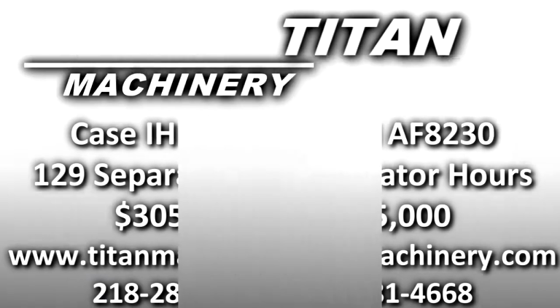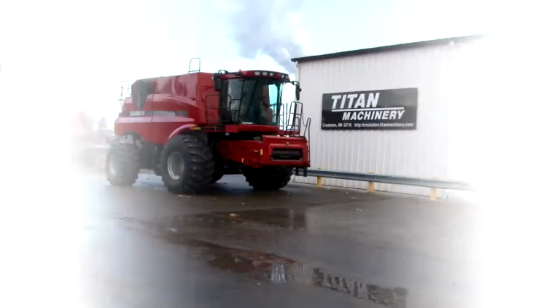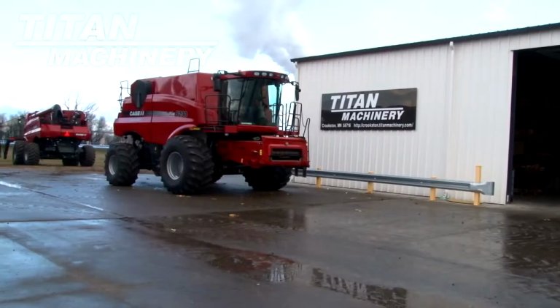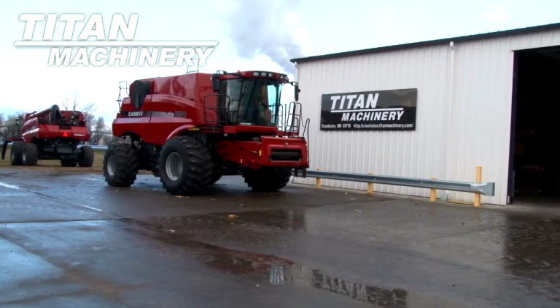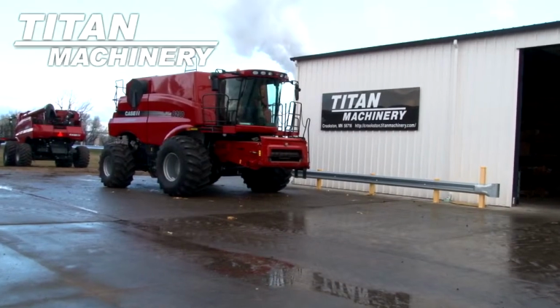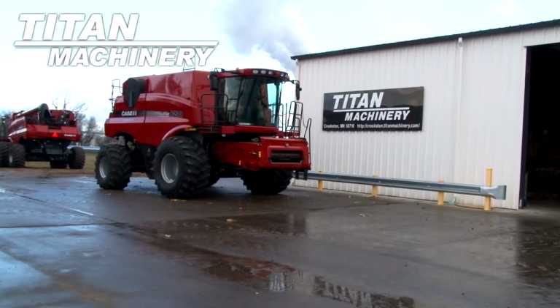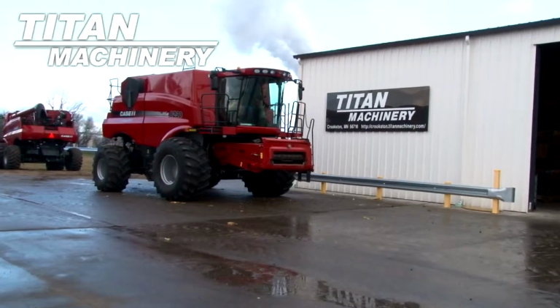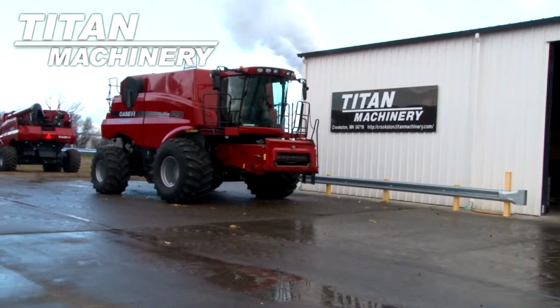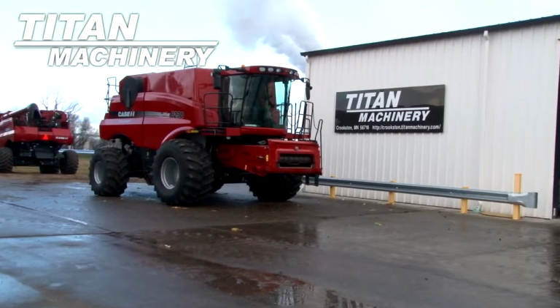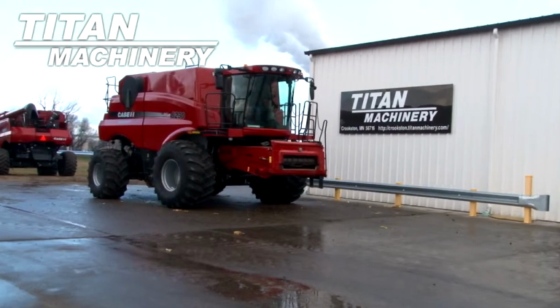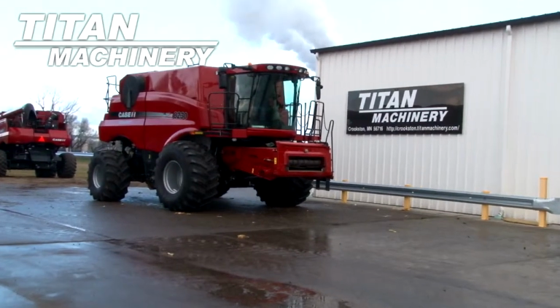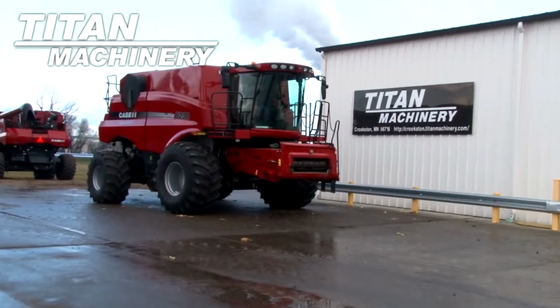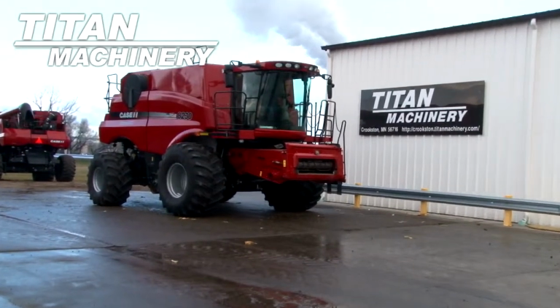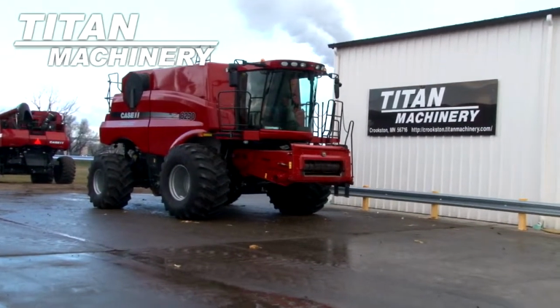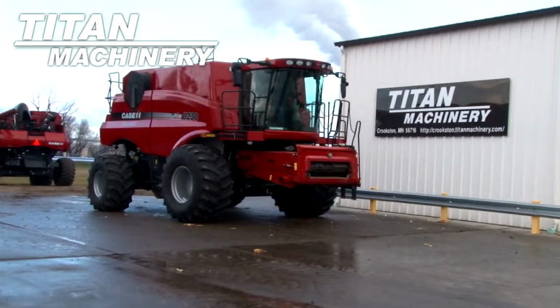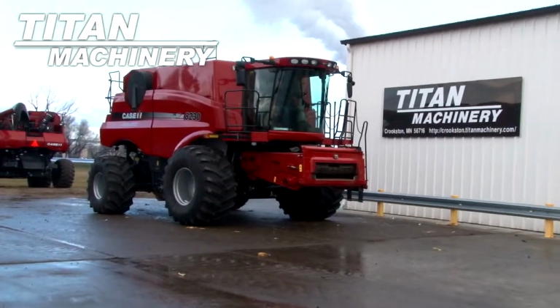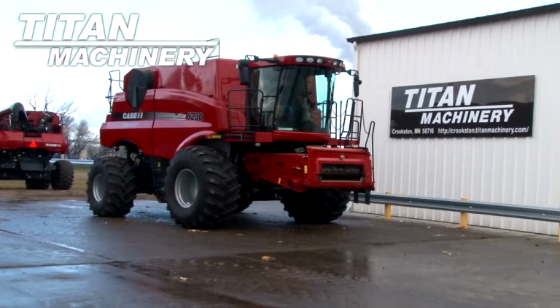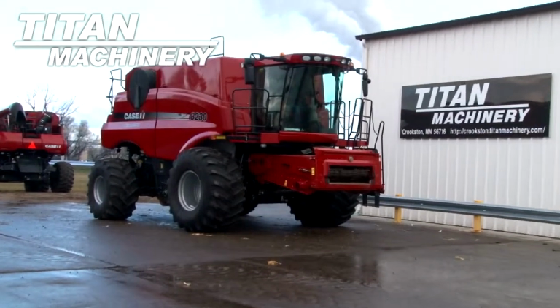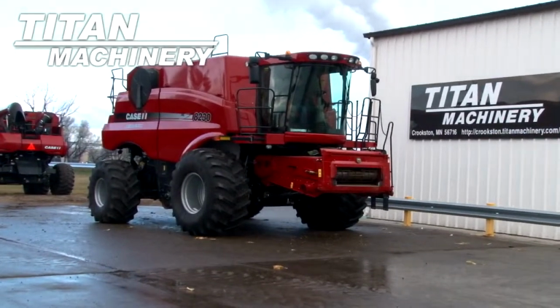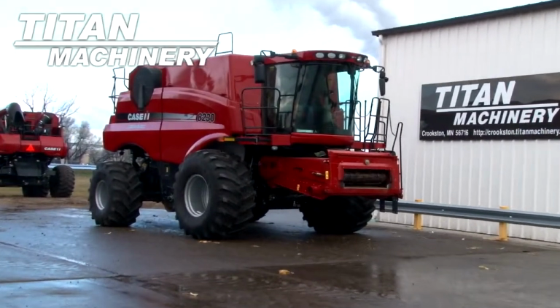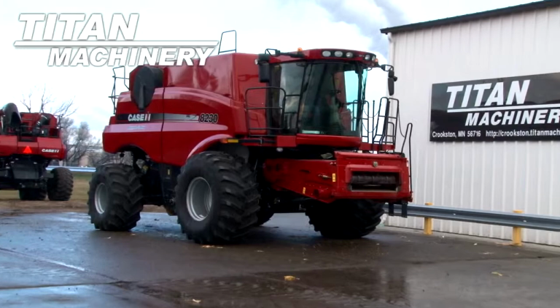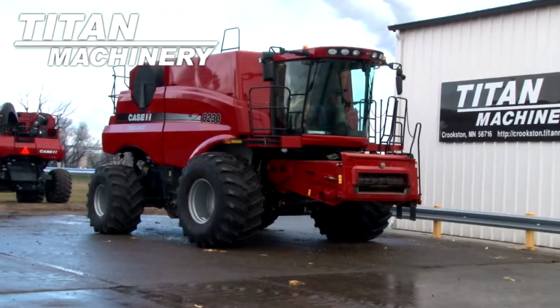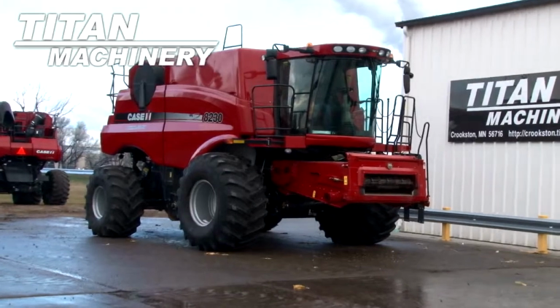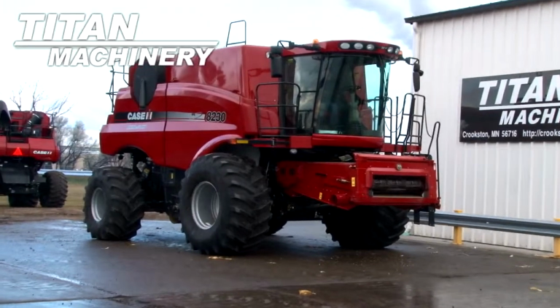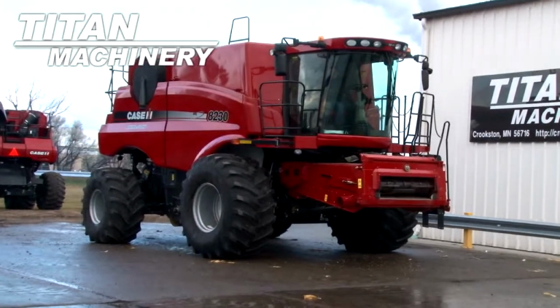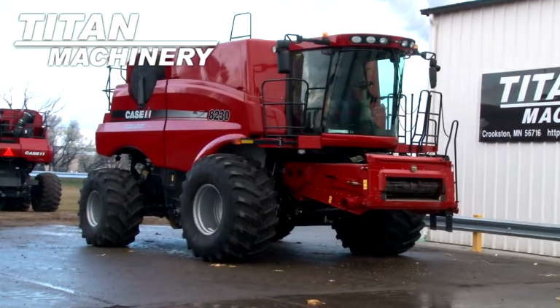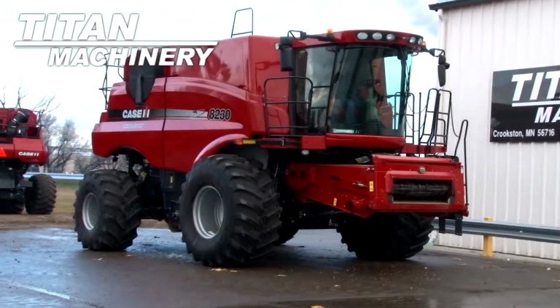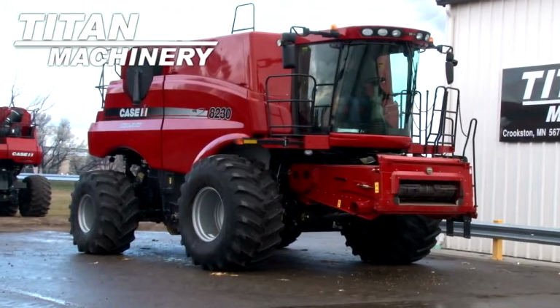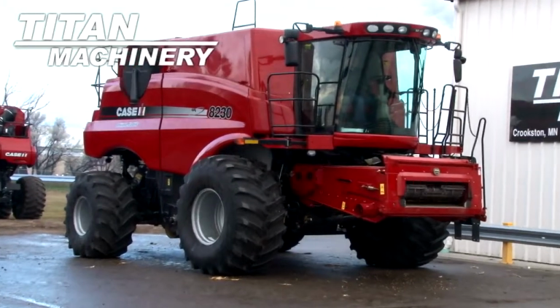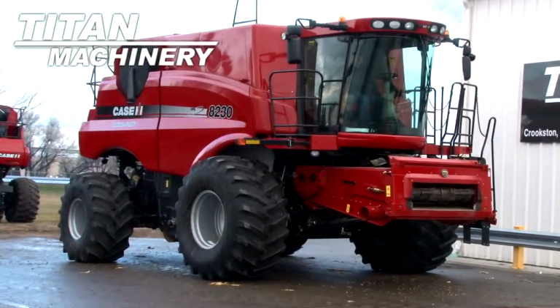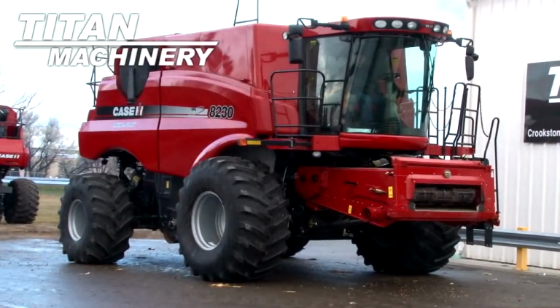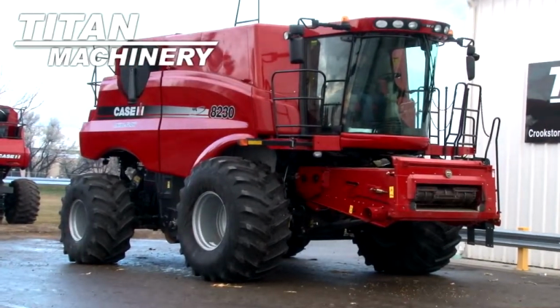Available now at Titan Machinery of Crookston, we have a Case IH AF 8230 with 129 separator hours.